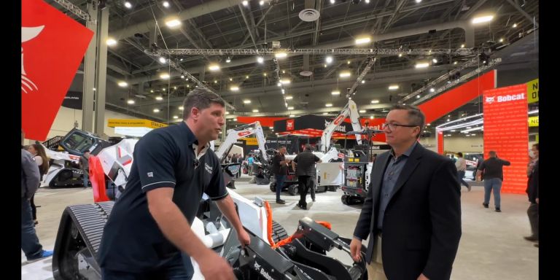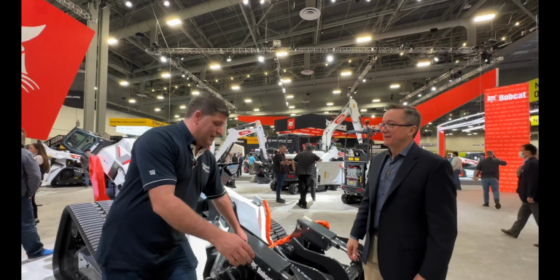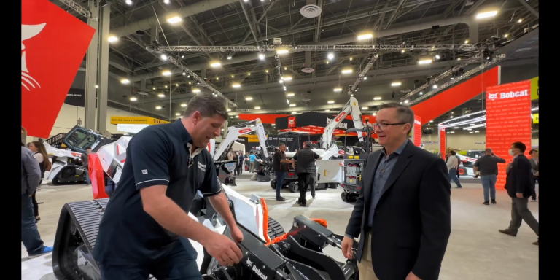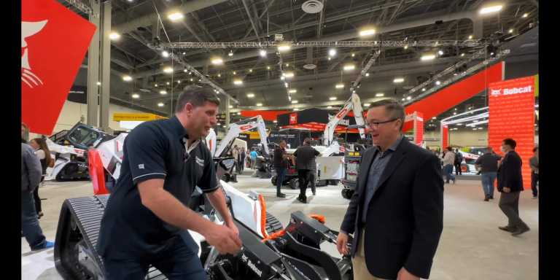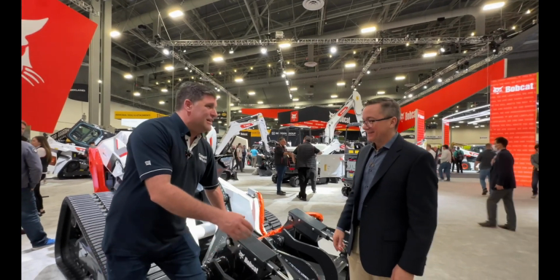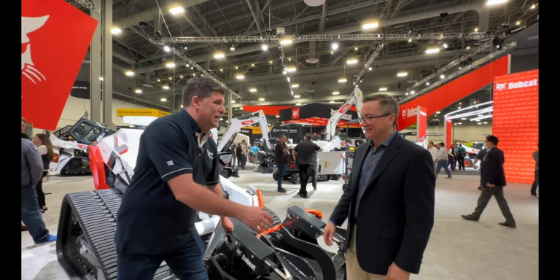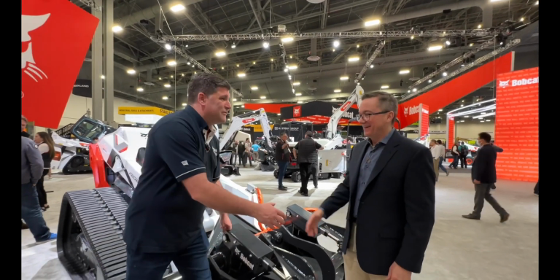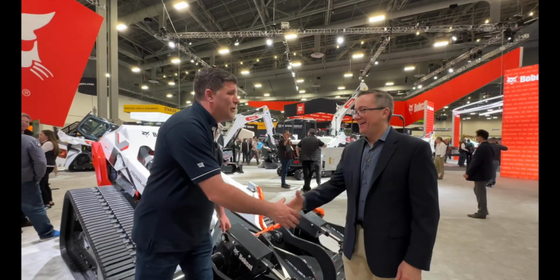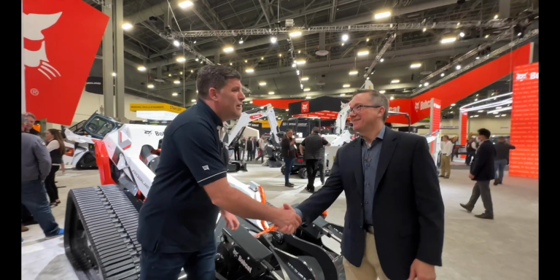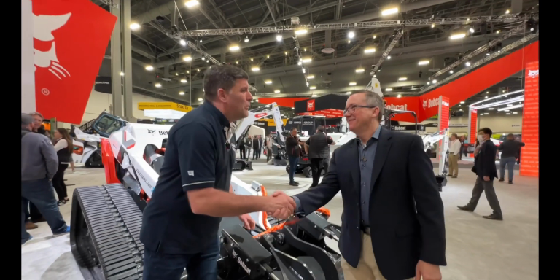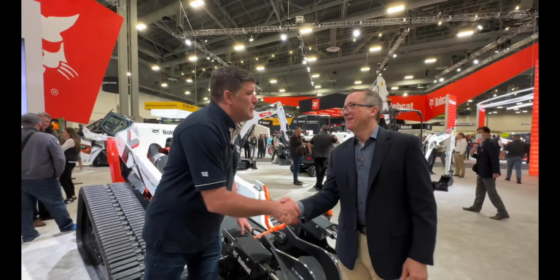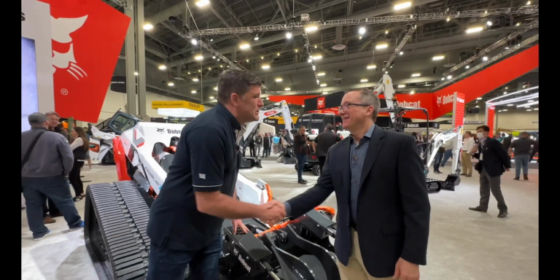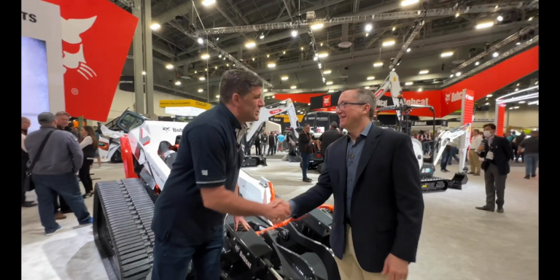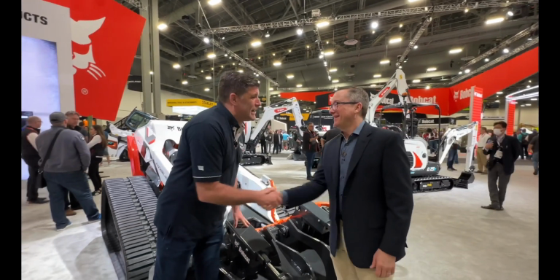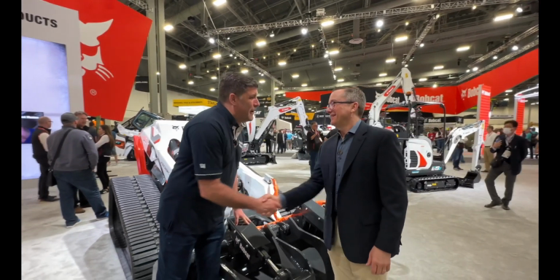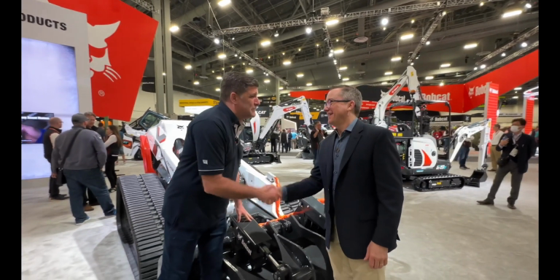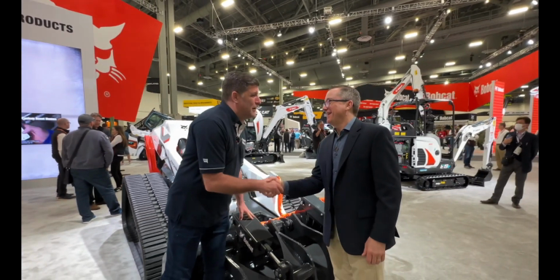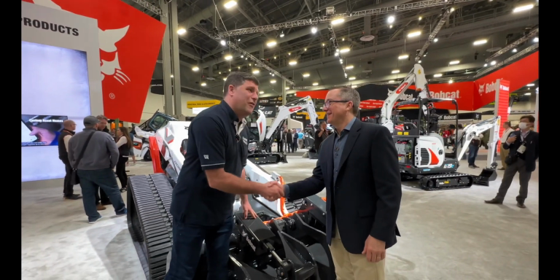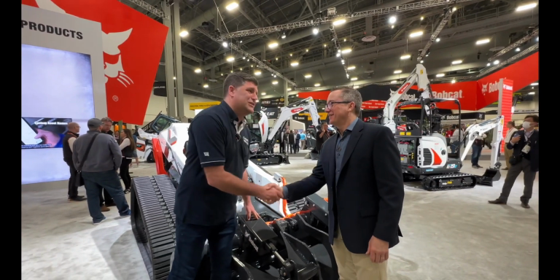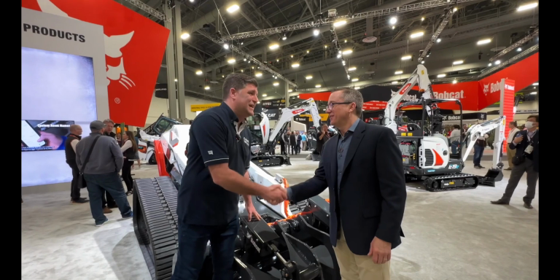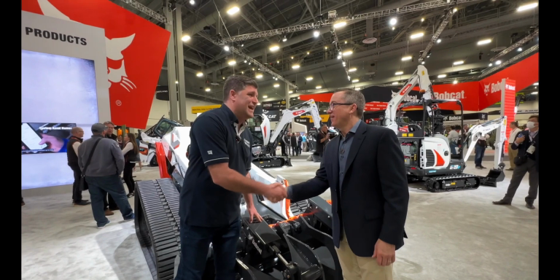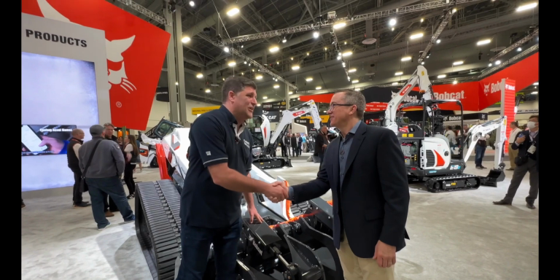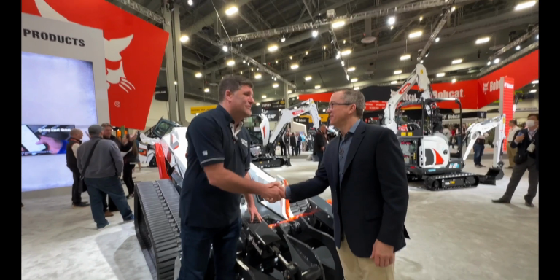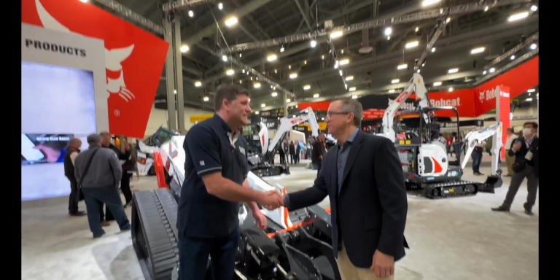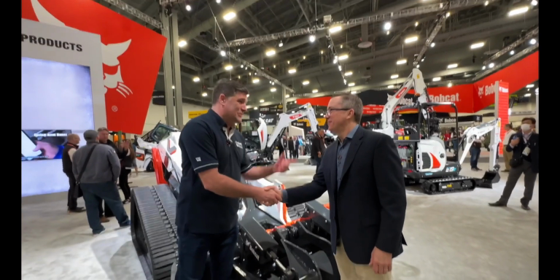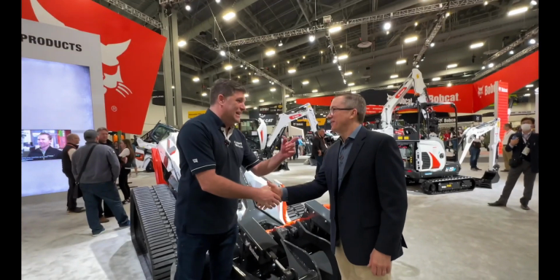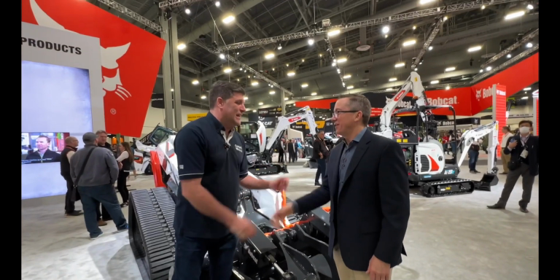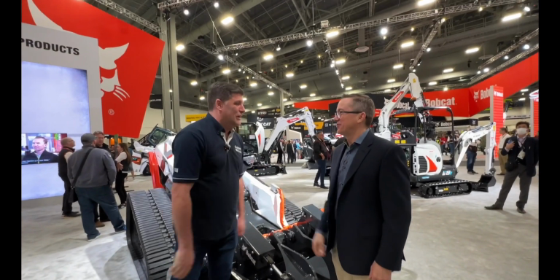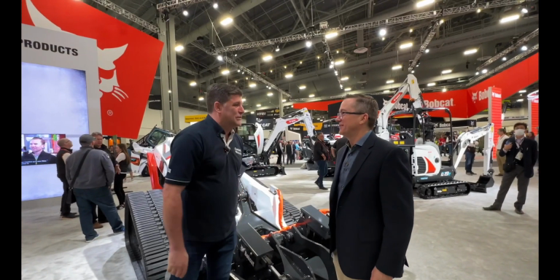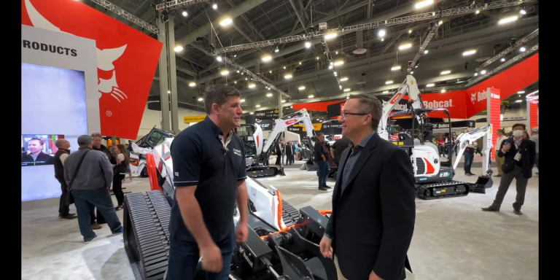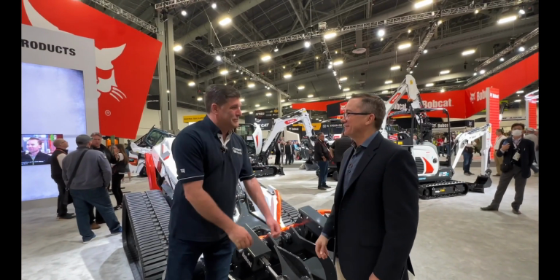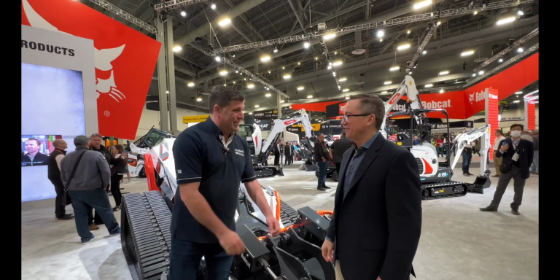What a great machine for everyone to see here at ConExpo. Great to see you again, Joel. Great to see you too — look after yourself. Cheers.